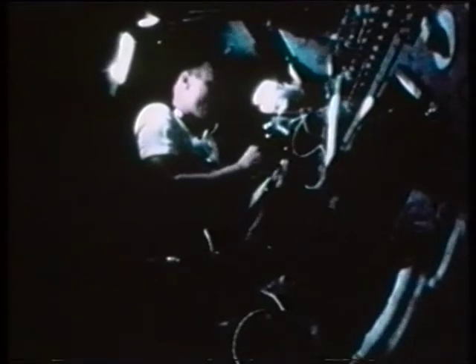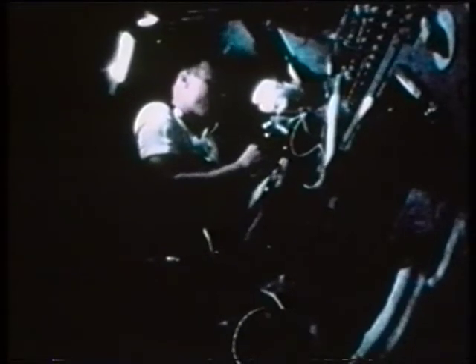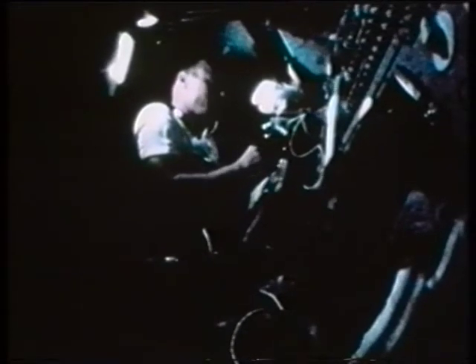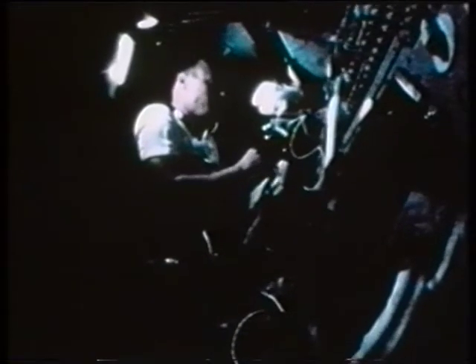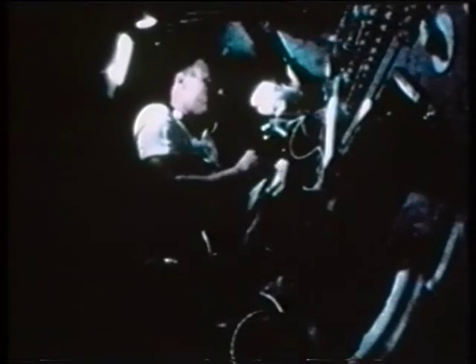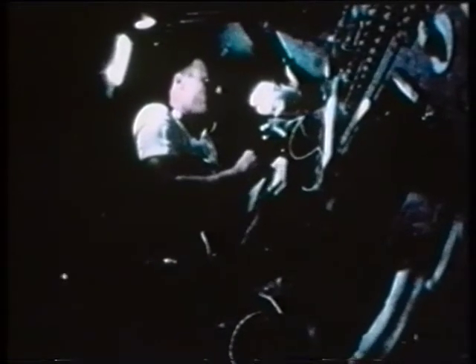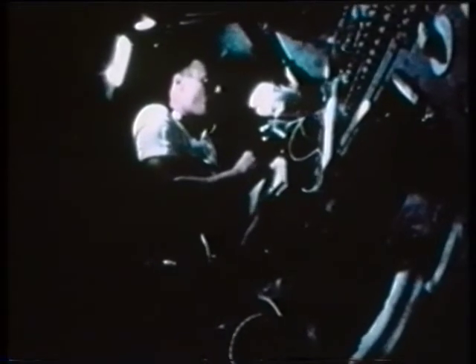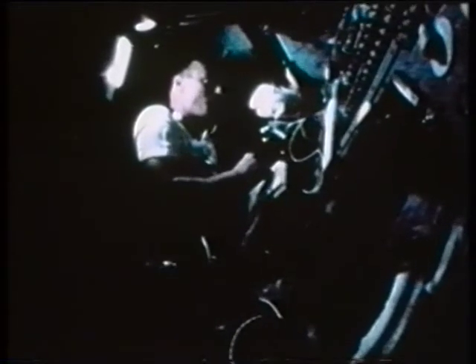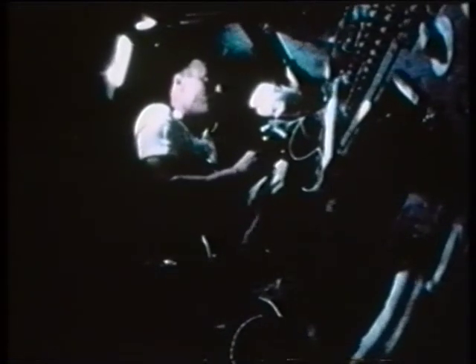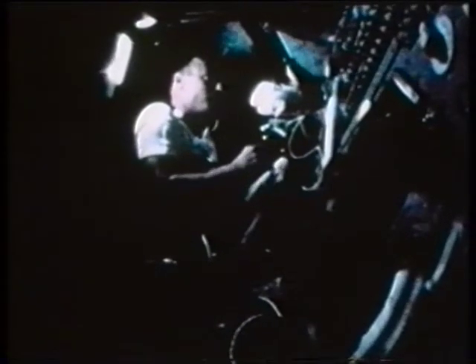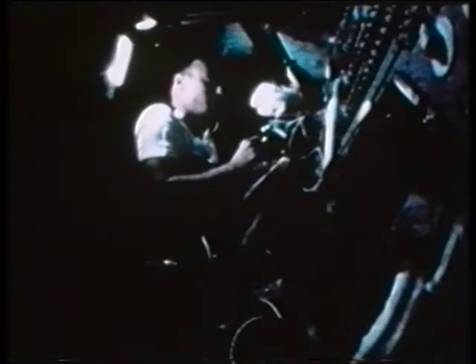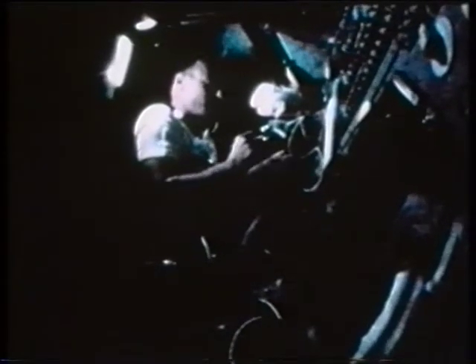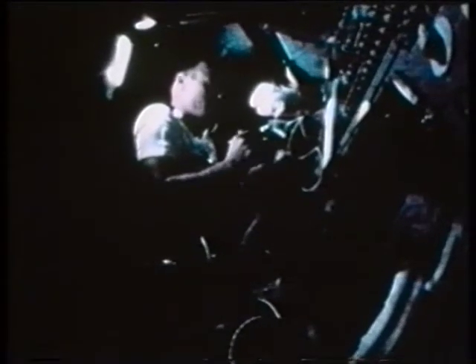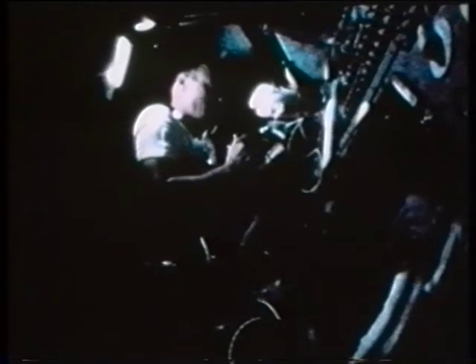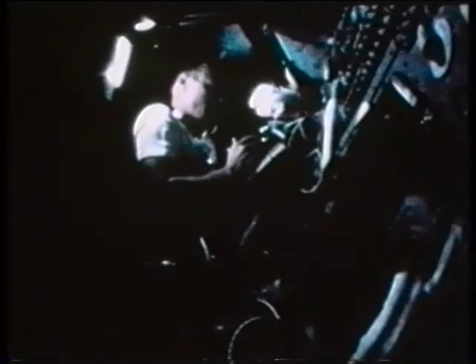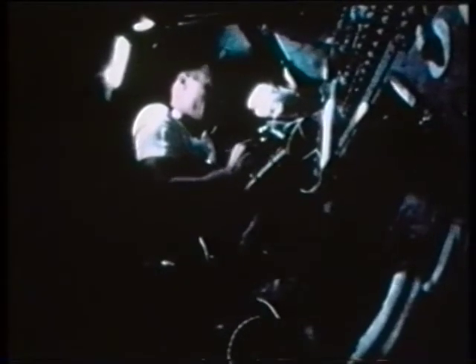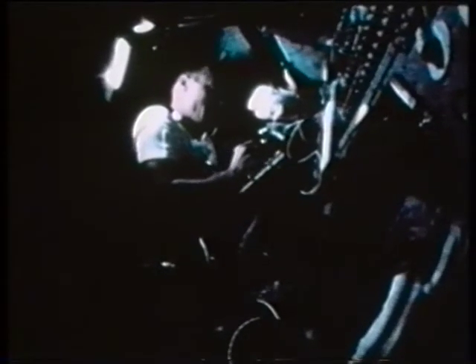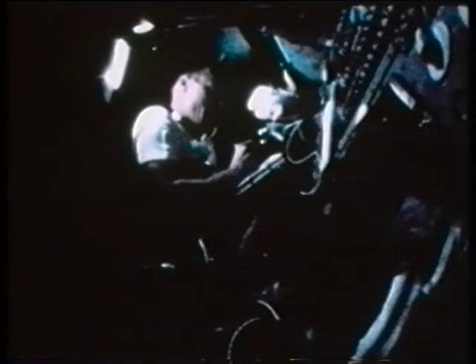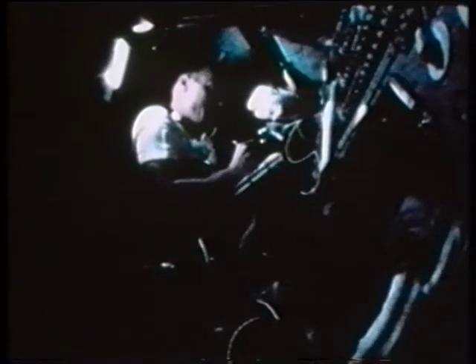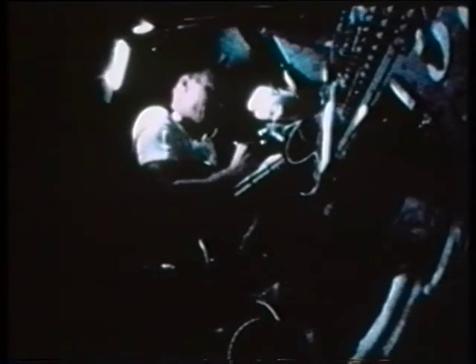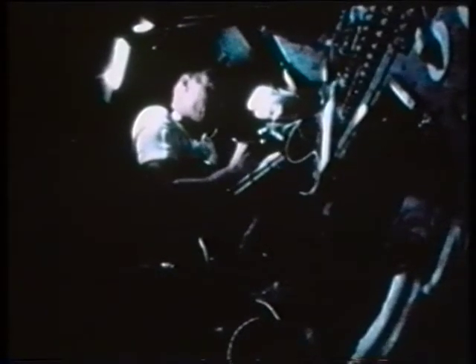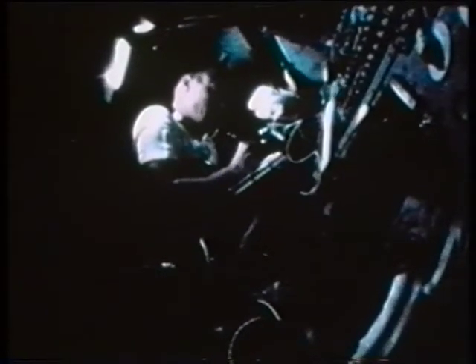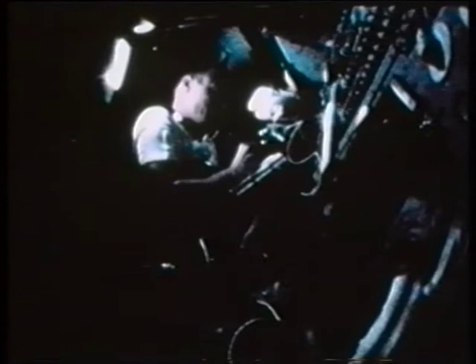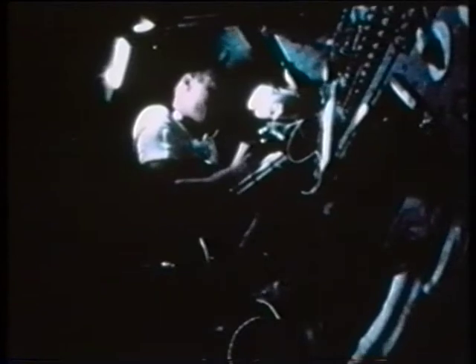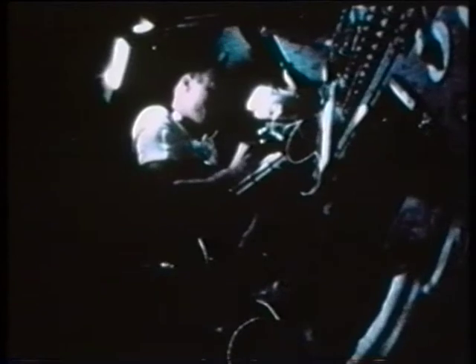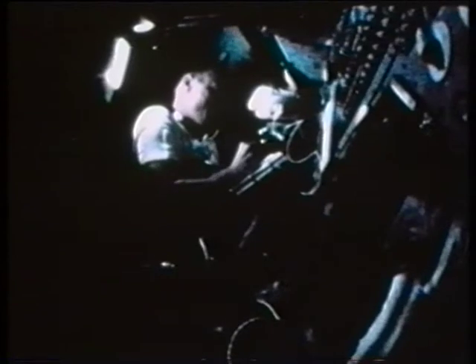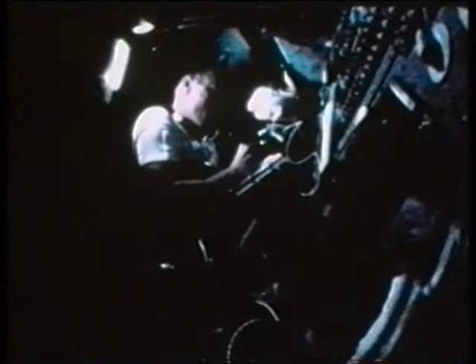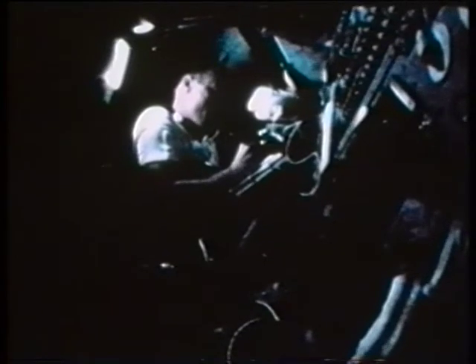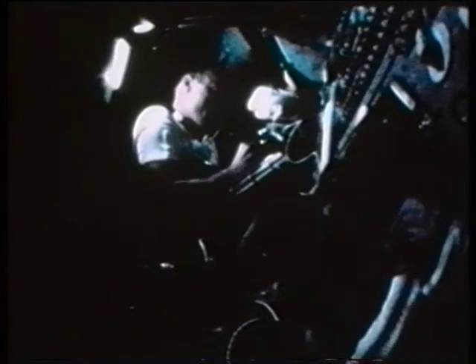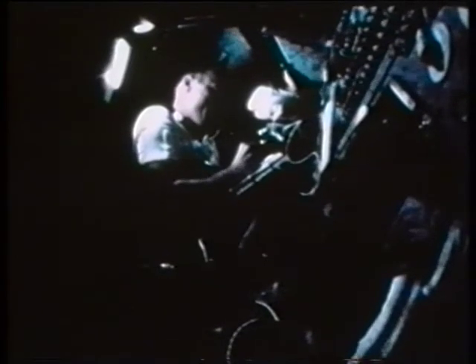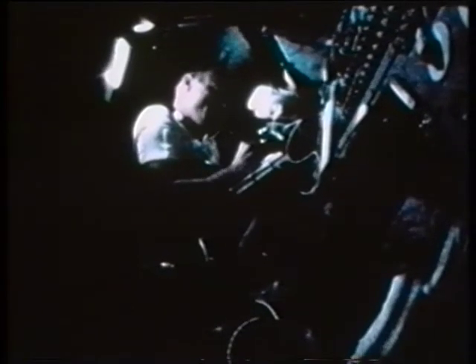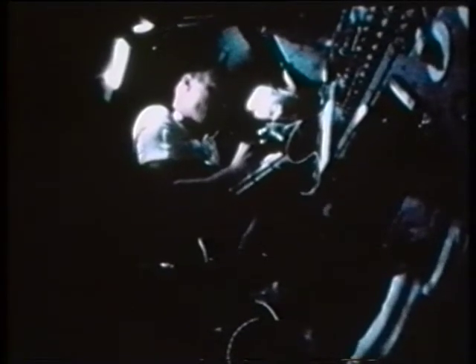Should a failure occur, a burn of the service or lunar module engine would be needed to get them home.